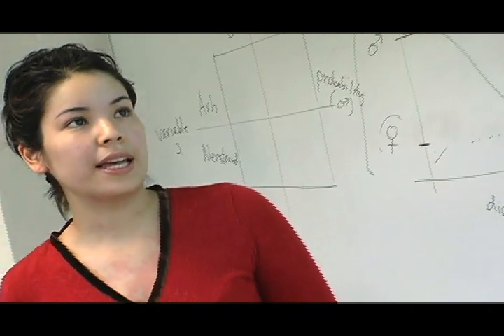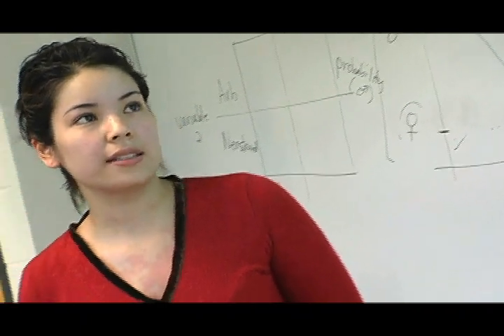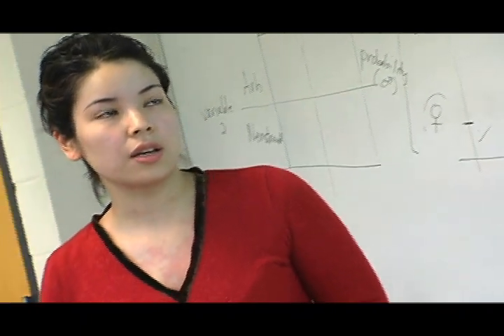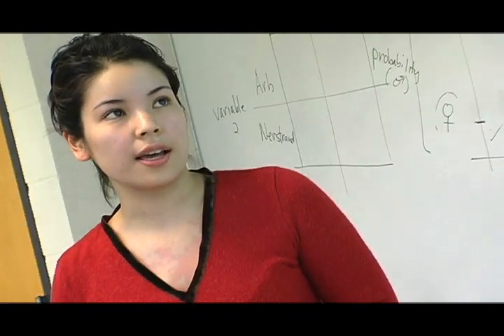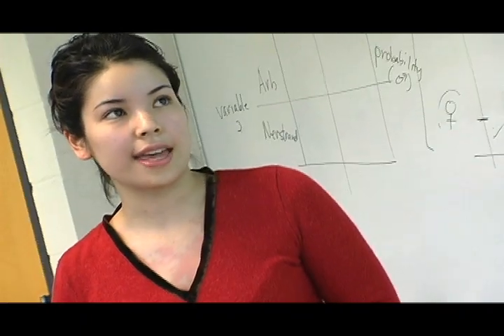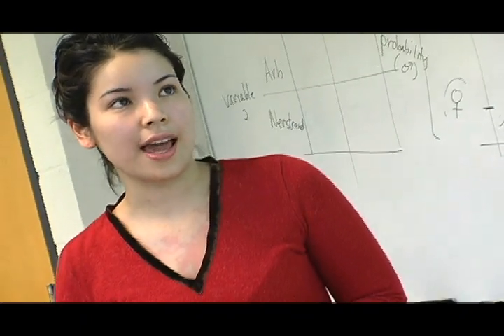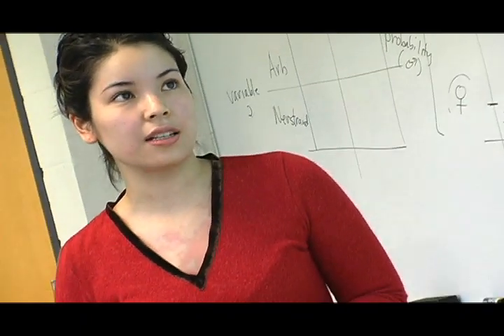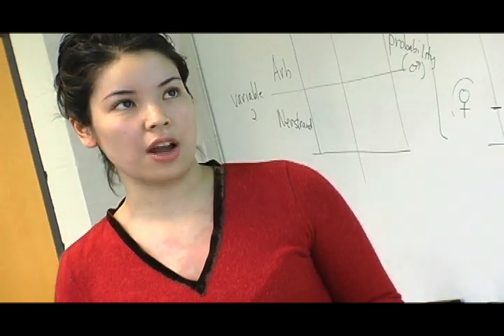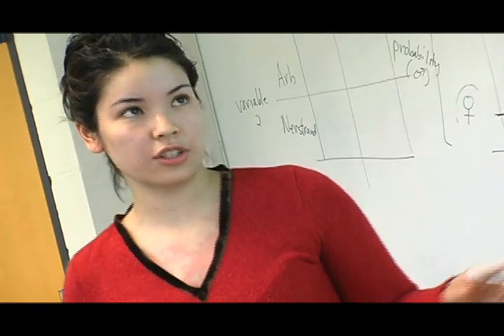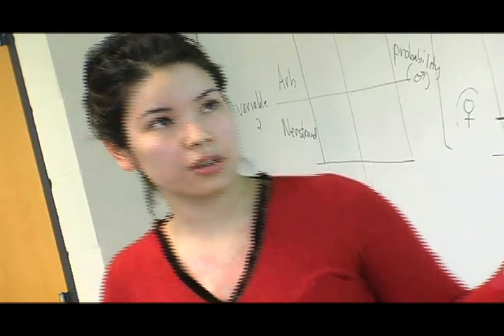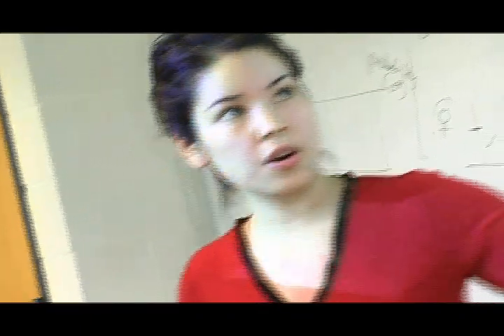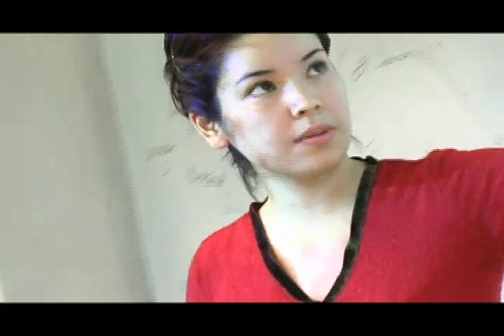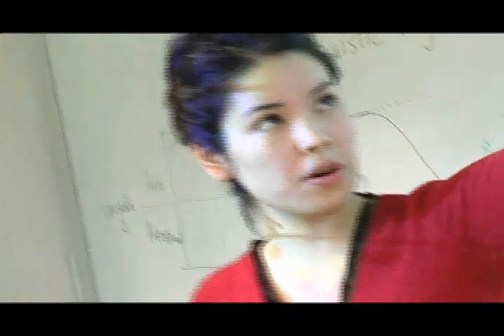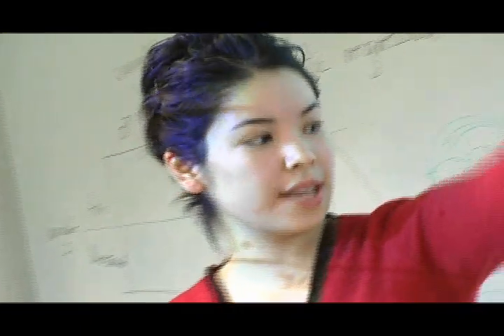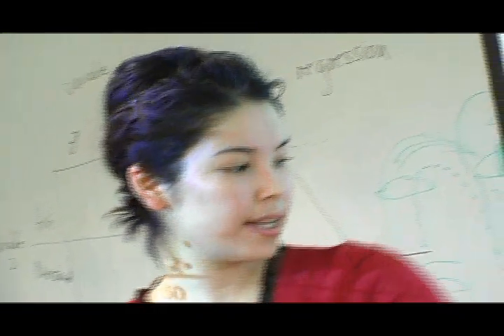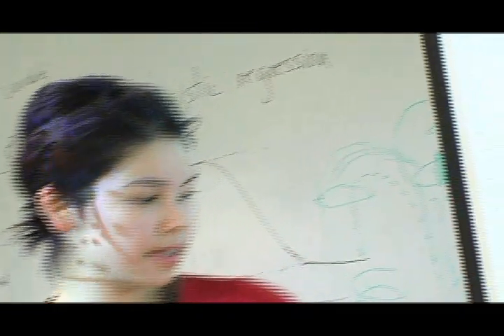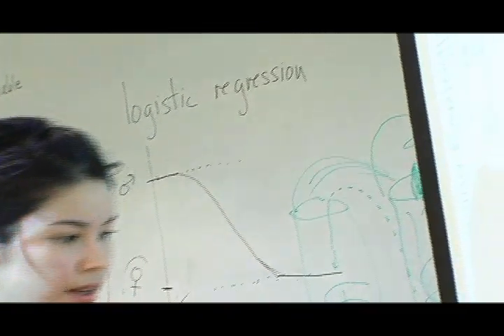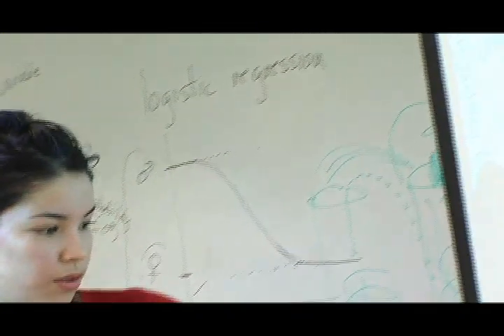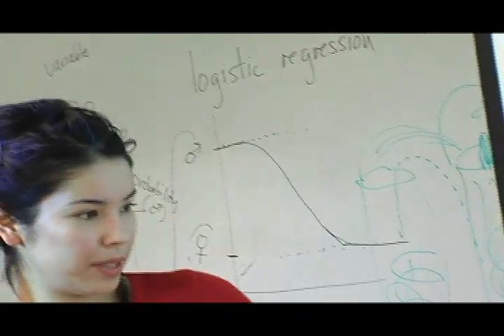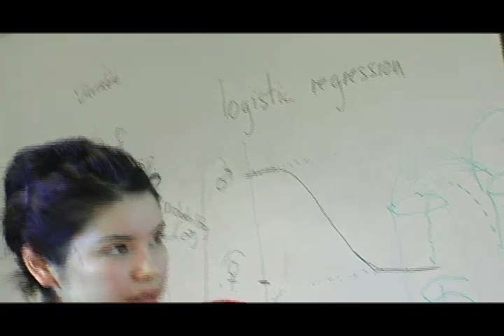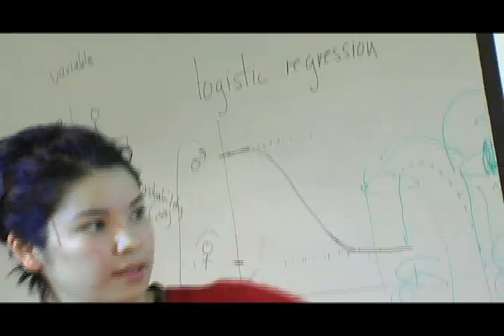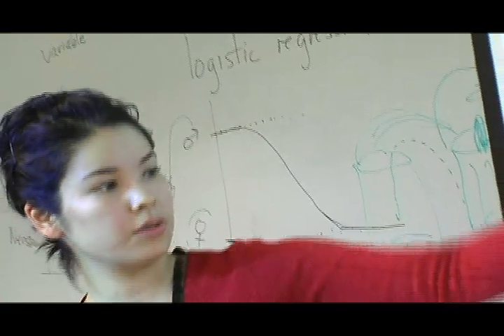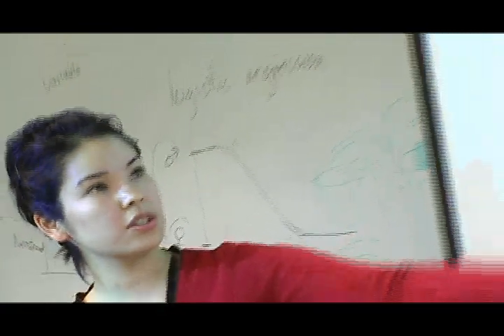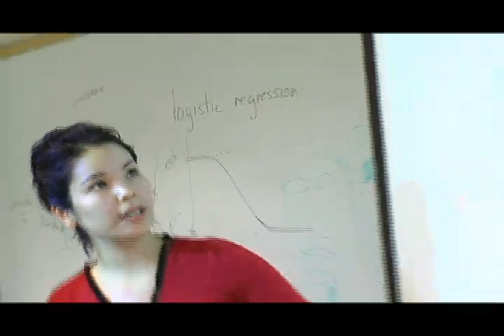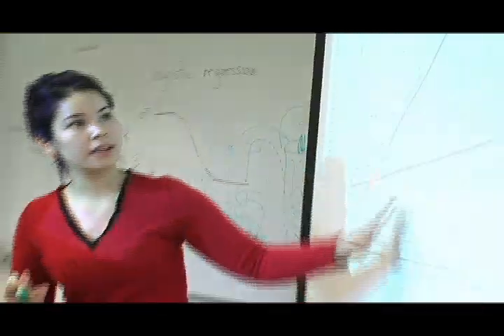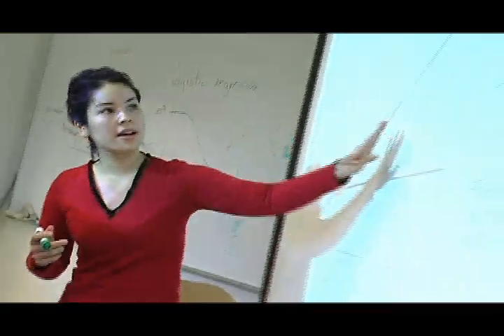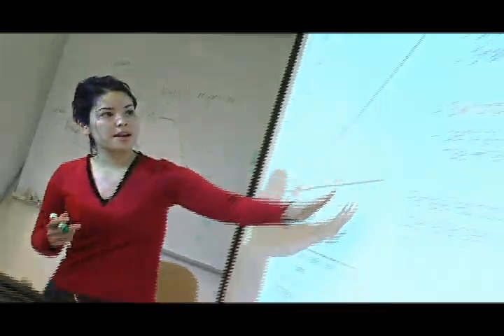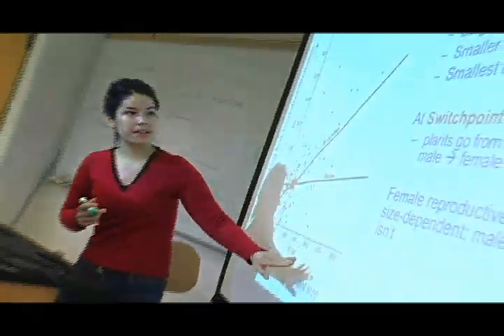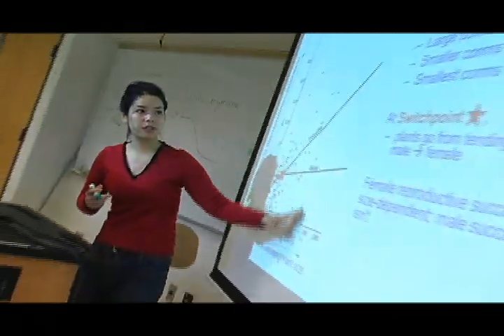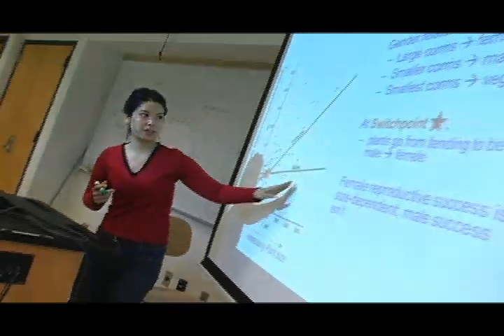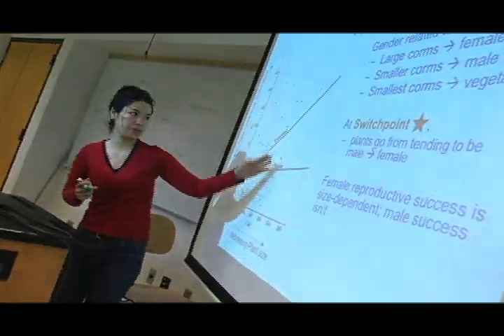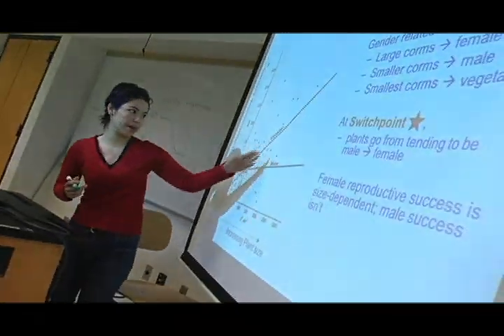Gender is related to the corm size or the bulb size. Plants that had larger corm size — plants in this region right here — tended to be female.